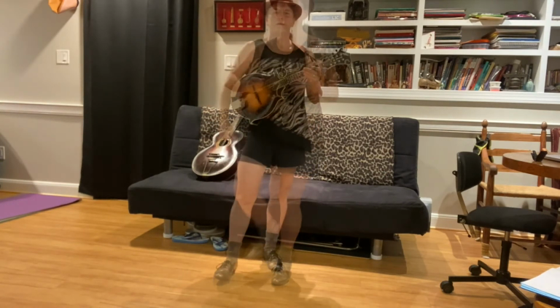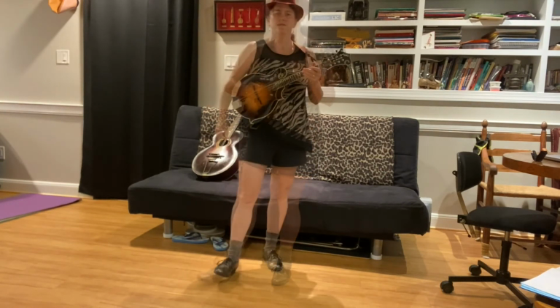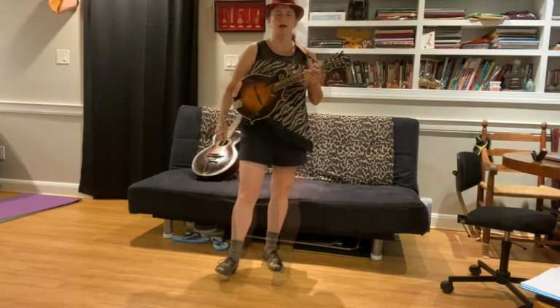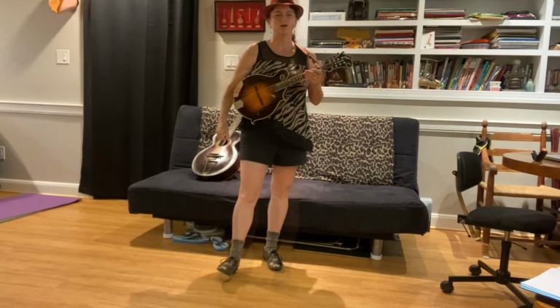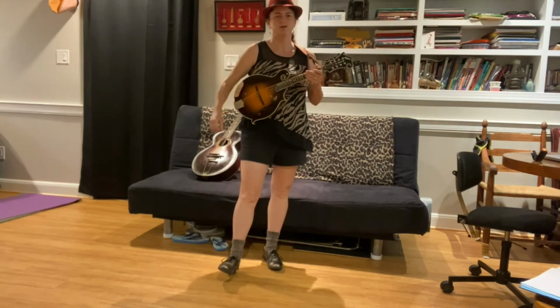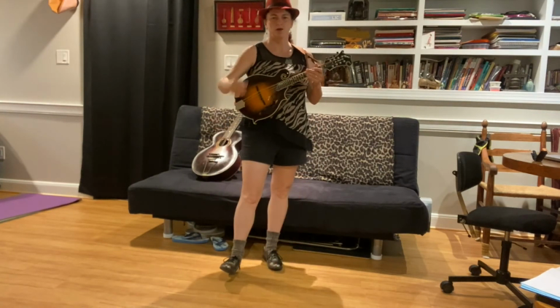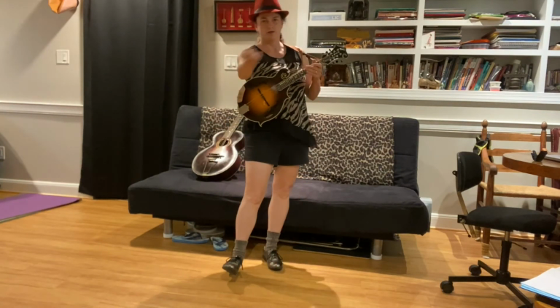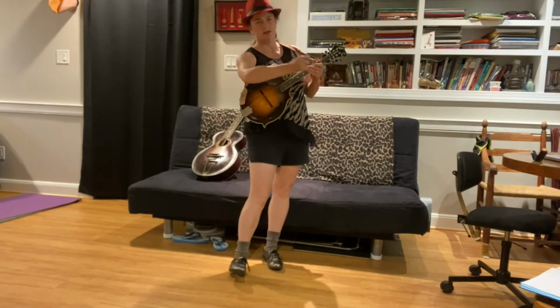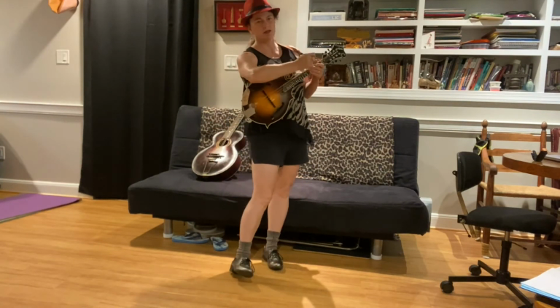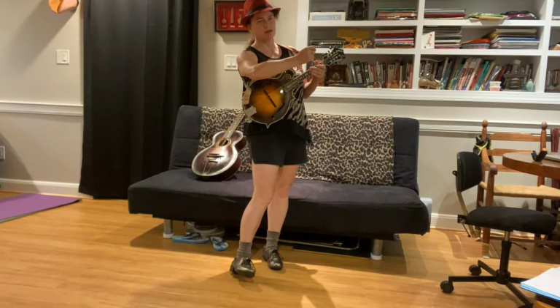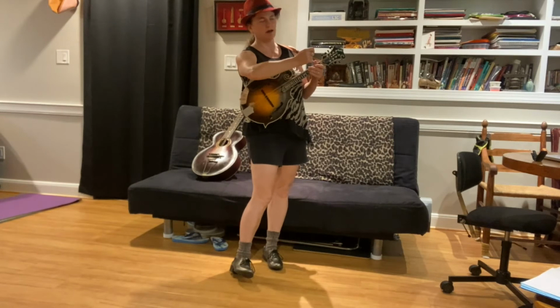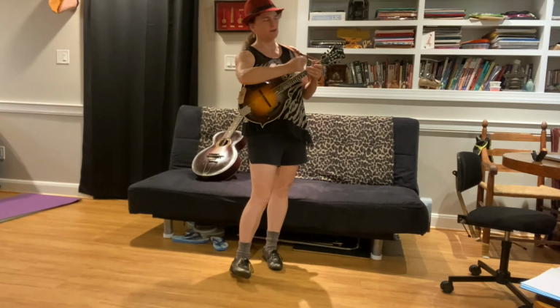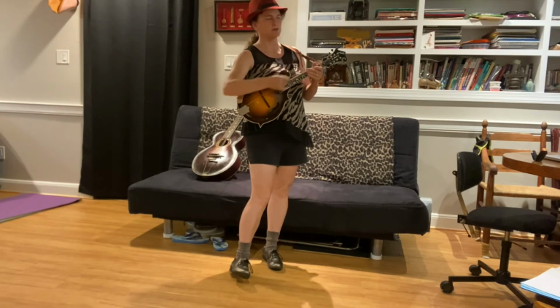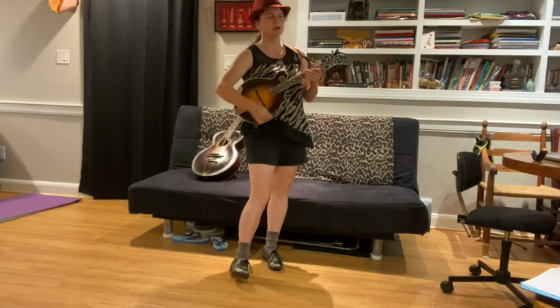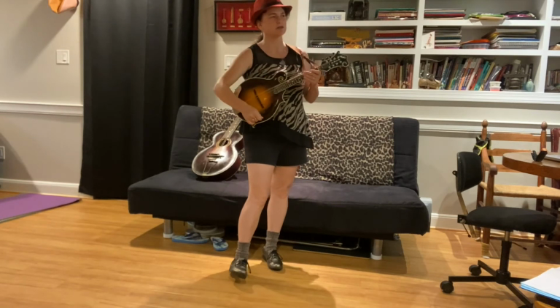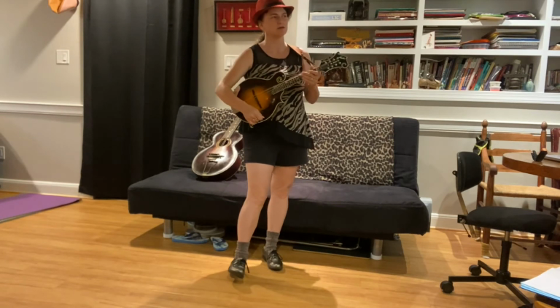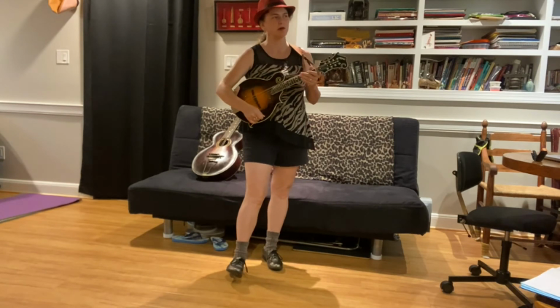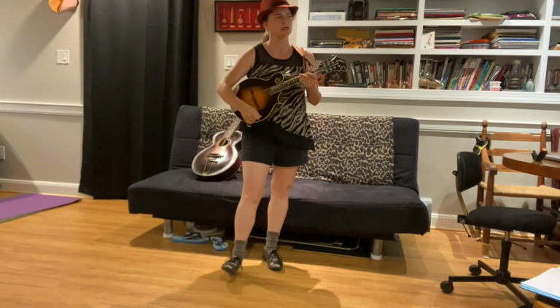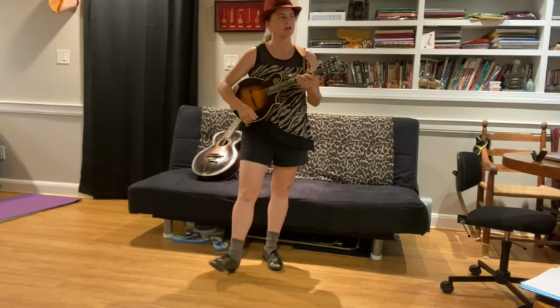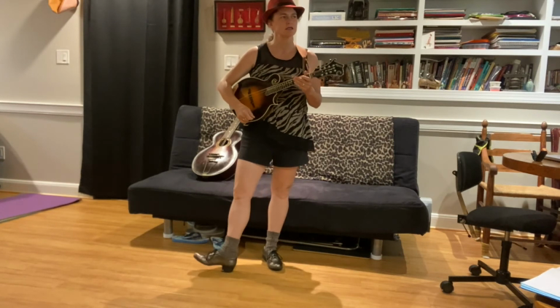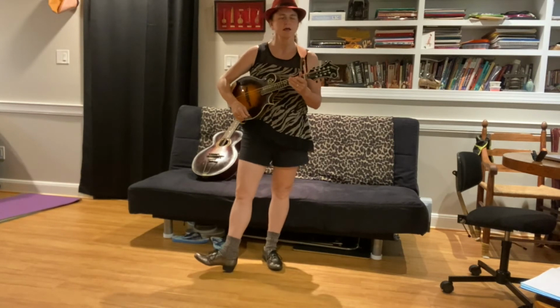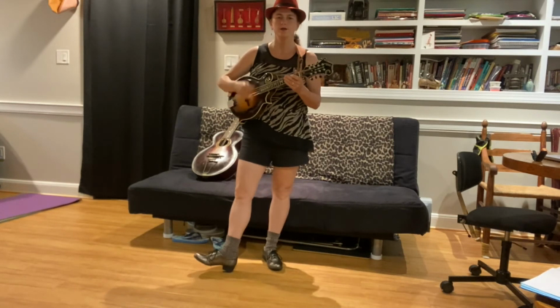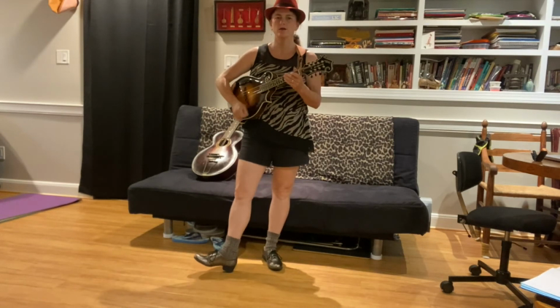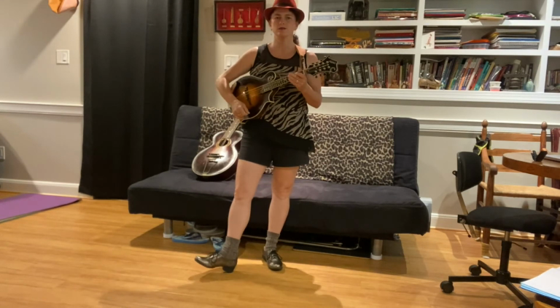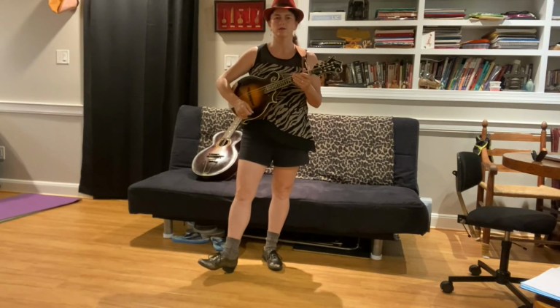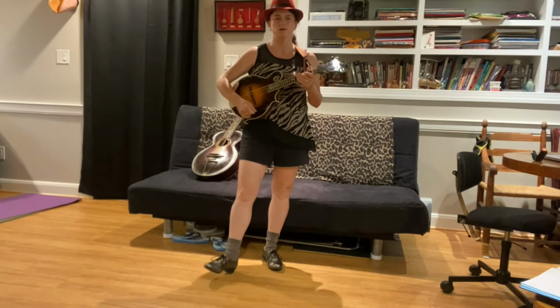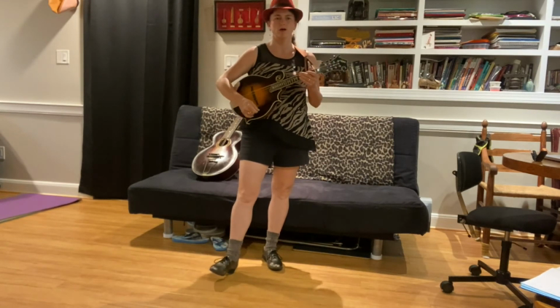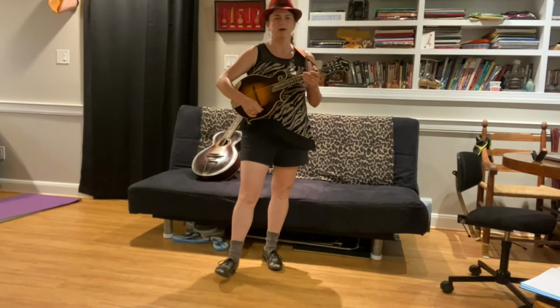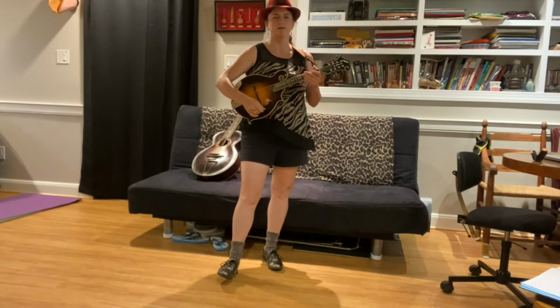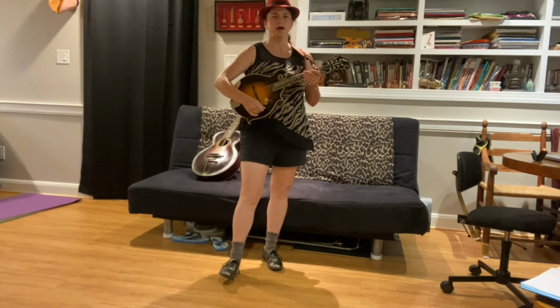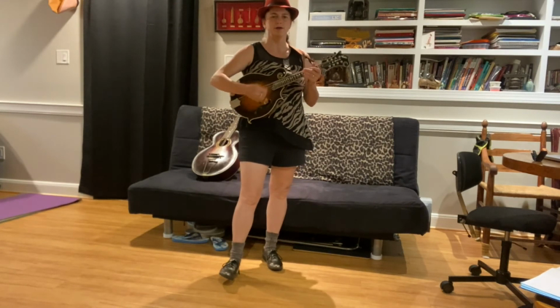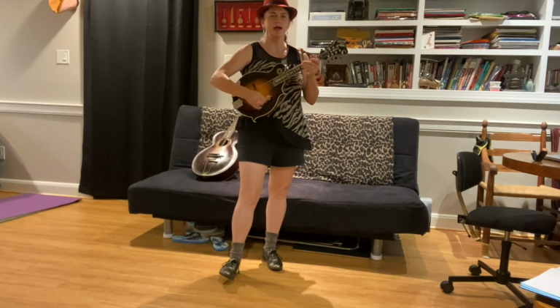Now of course, if you really want to get some looks and do party tricks, you can always do this while playing behind your head.